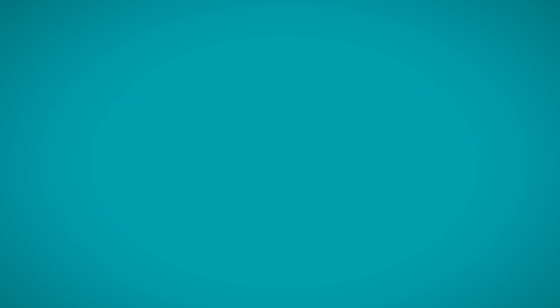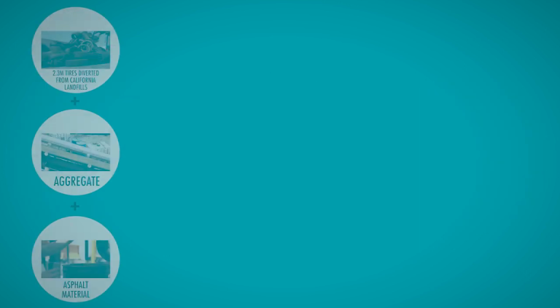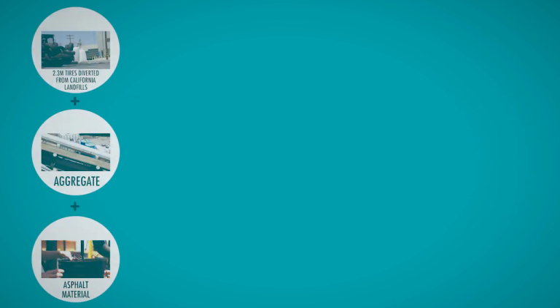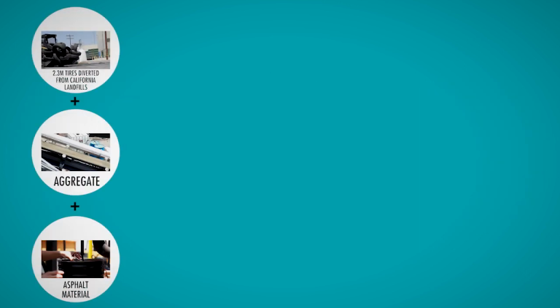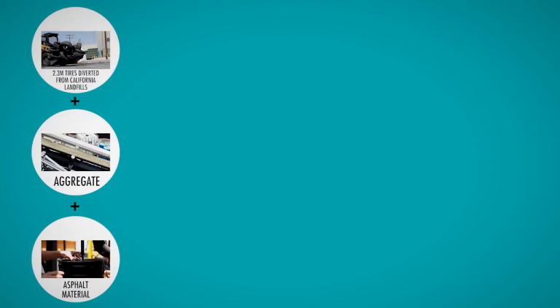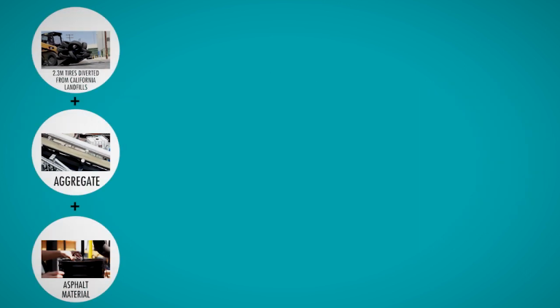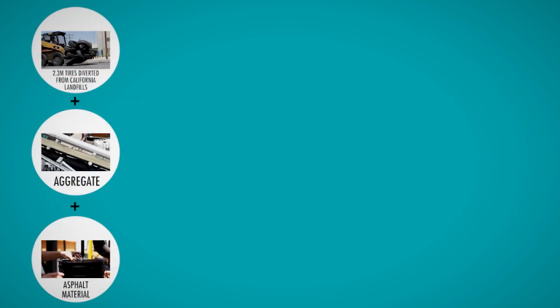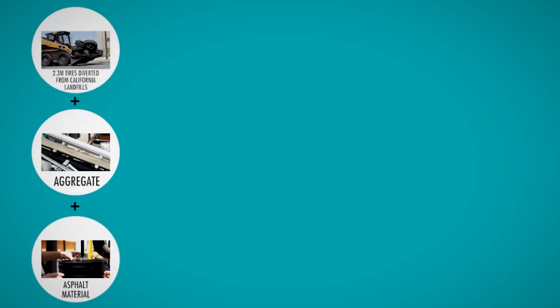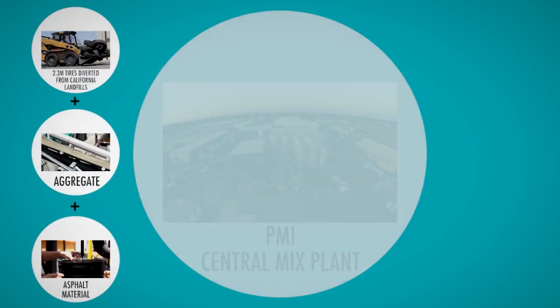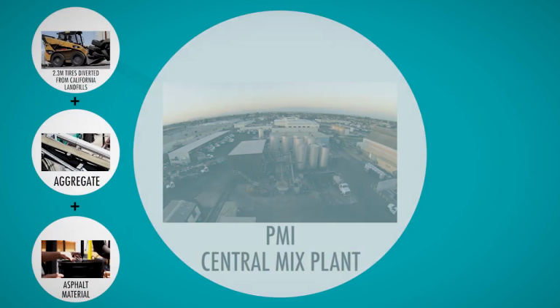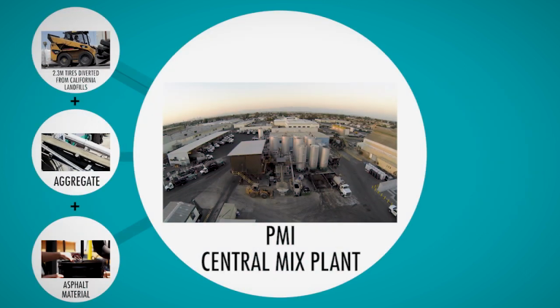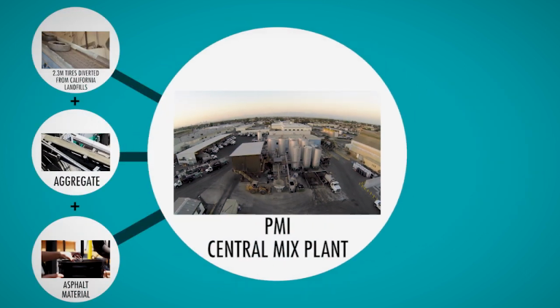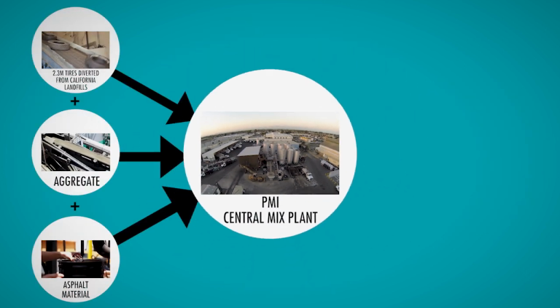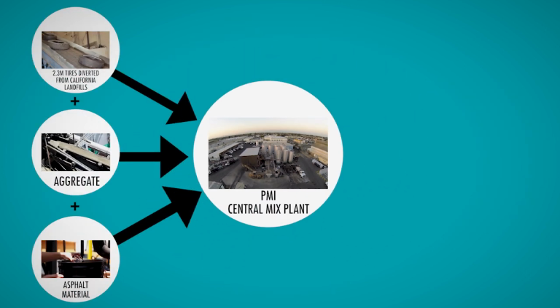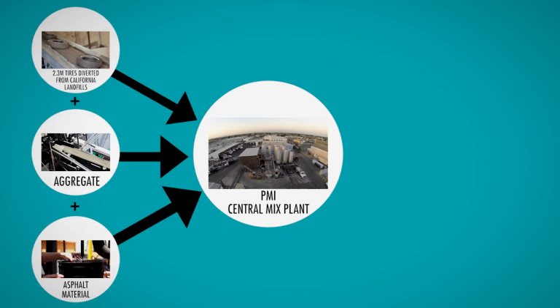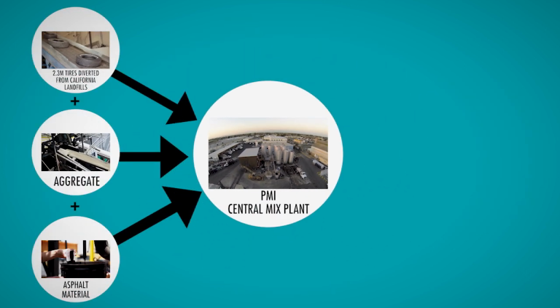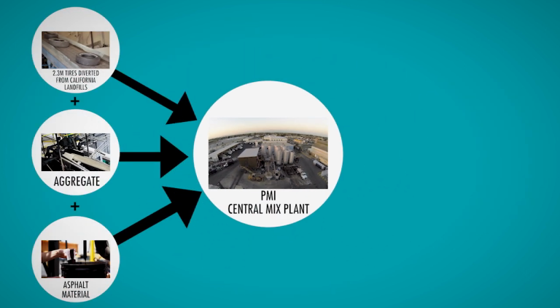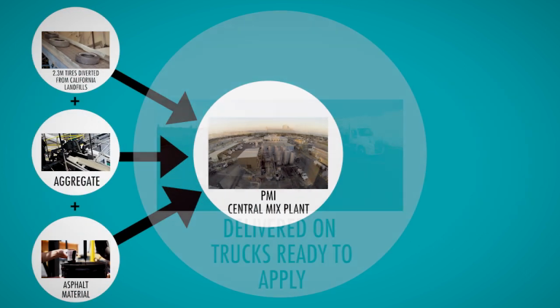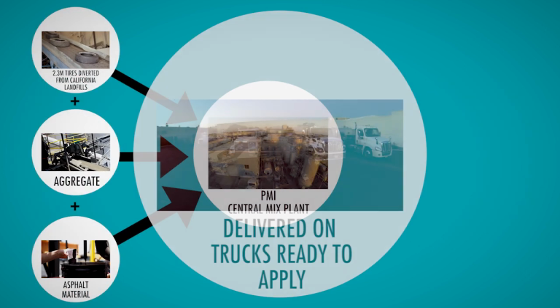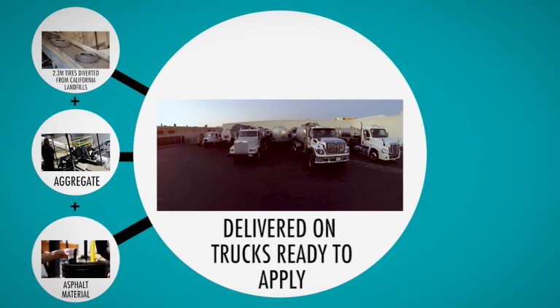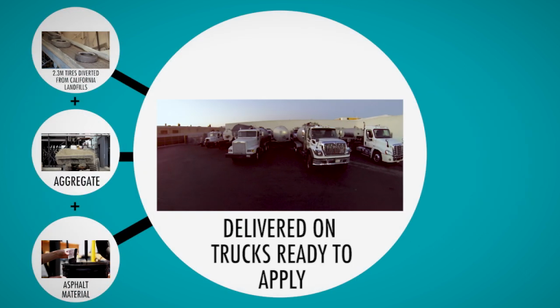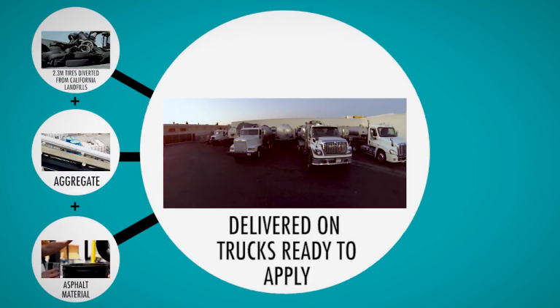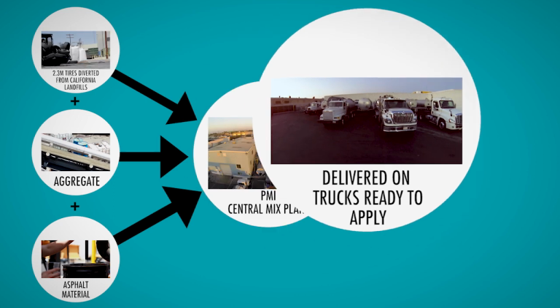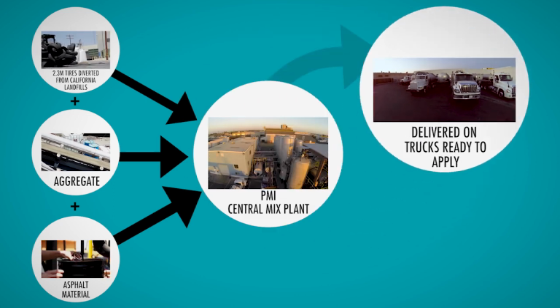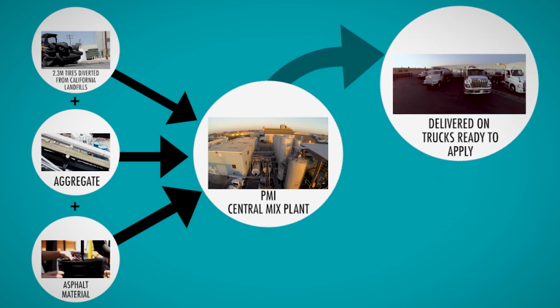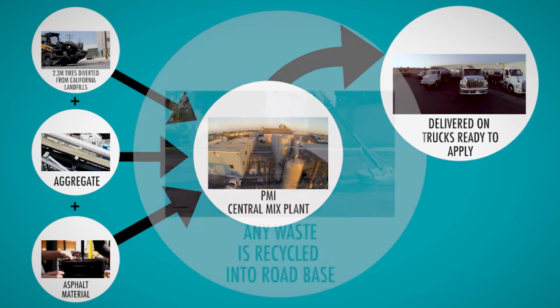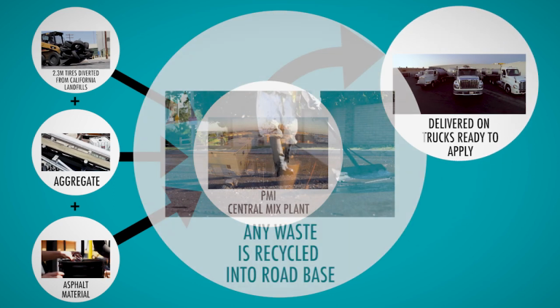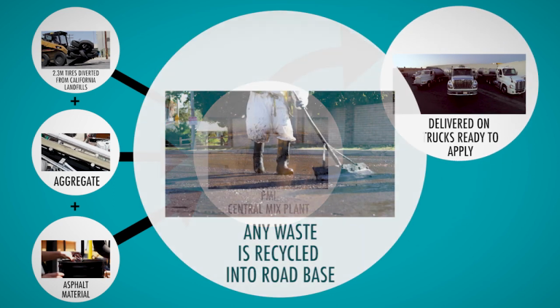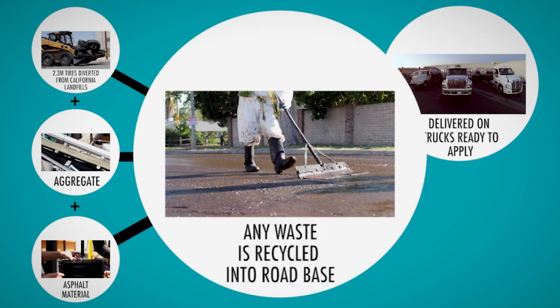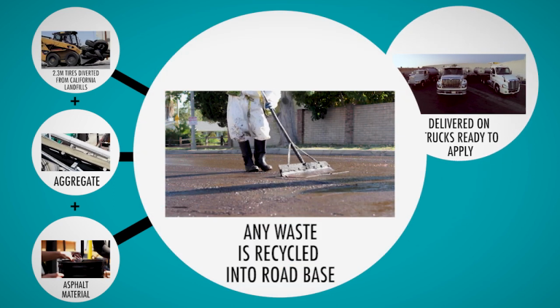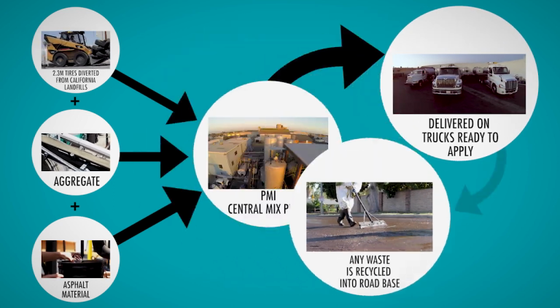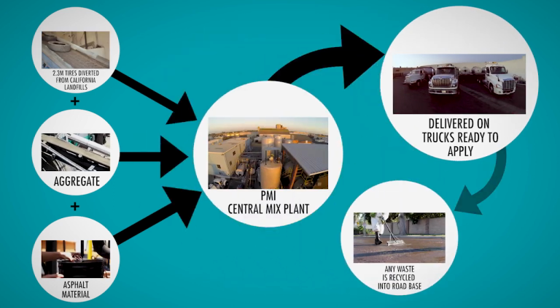By mixing Flex Seal at a central mix plant, the need for neighborhood mixing sites and resident inconvenience is eliminated.